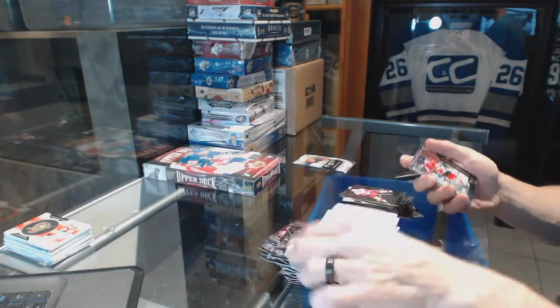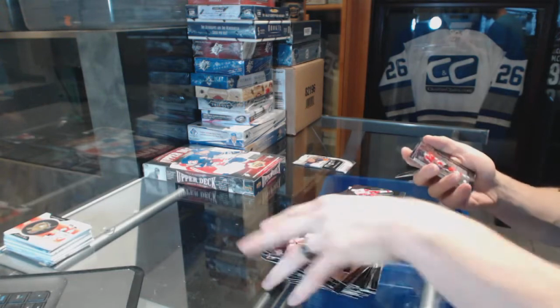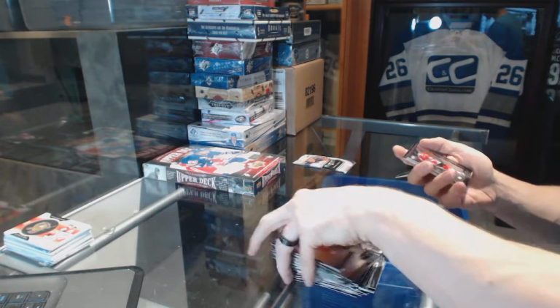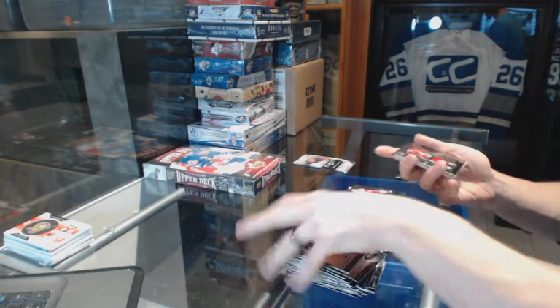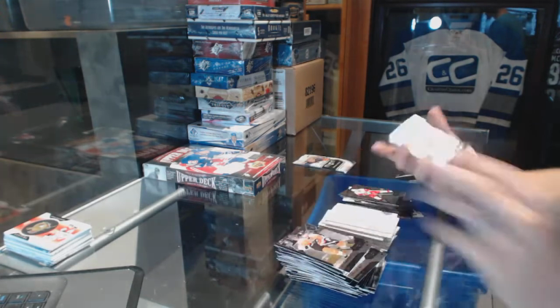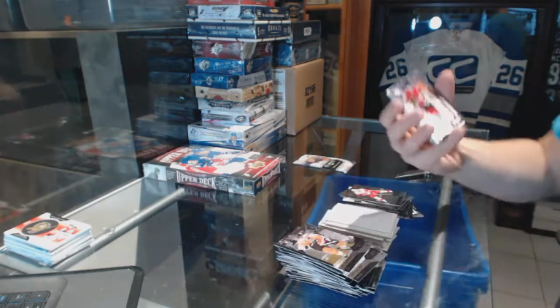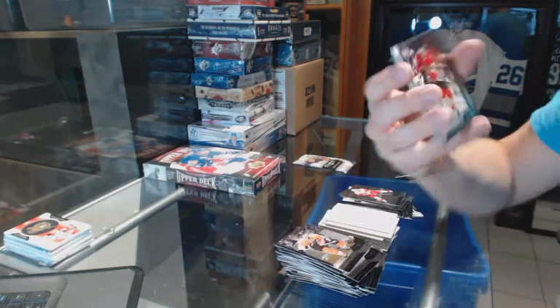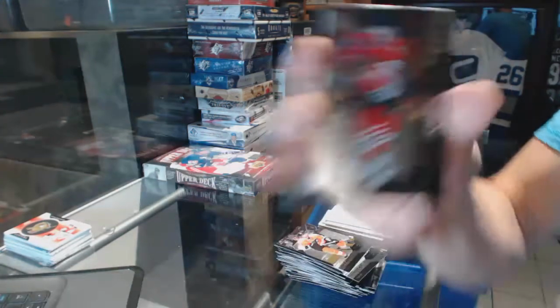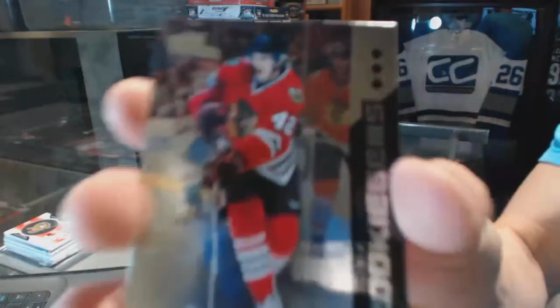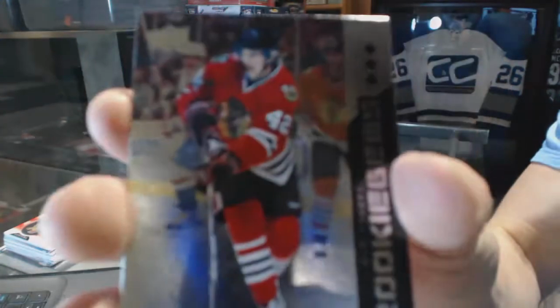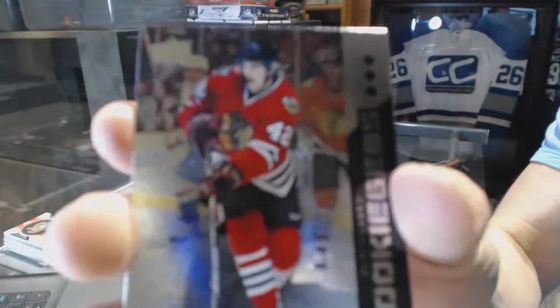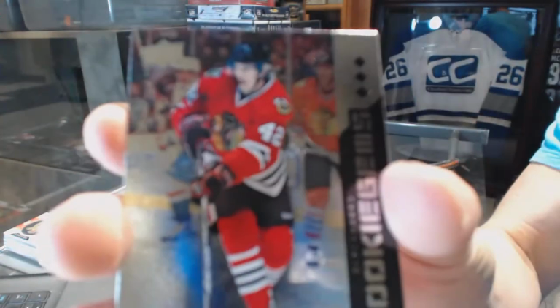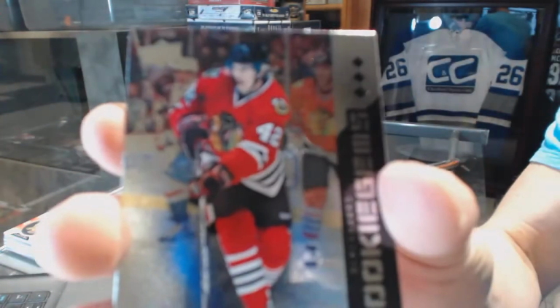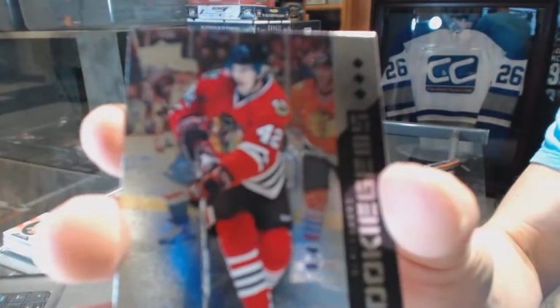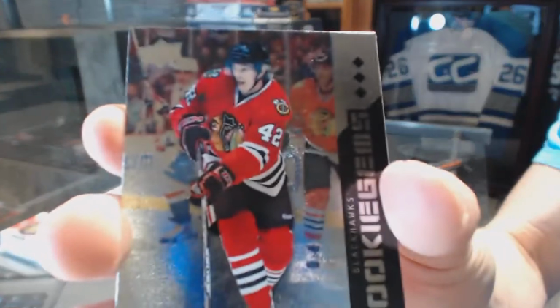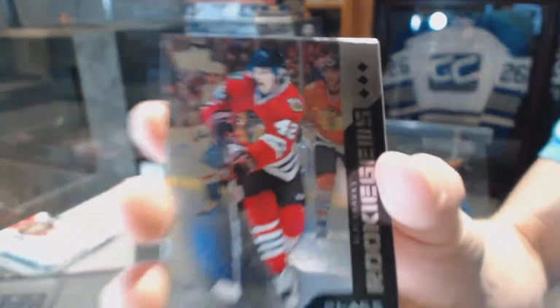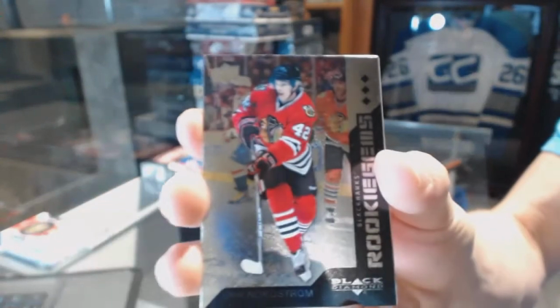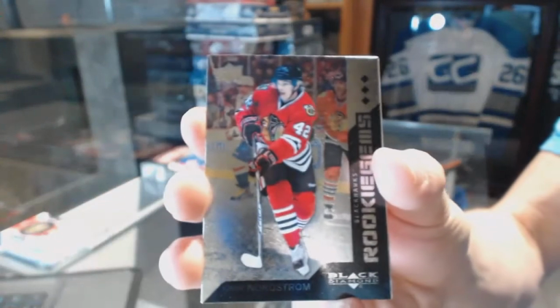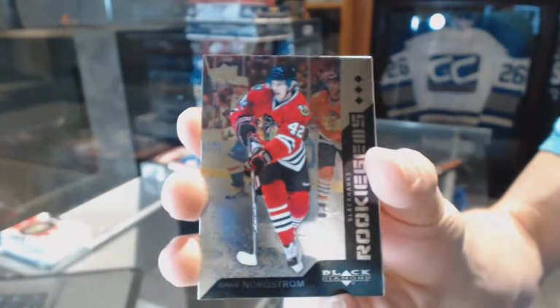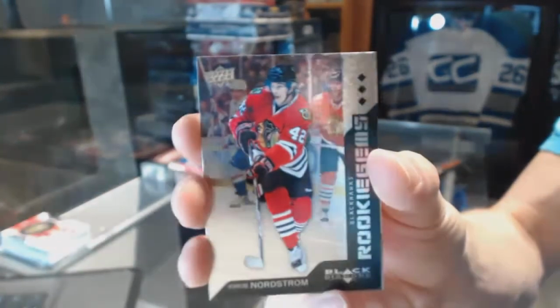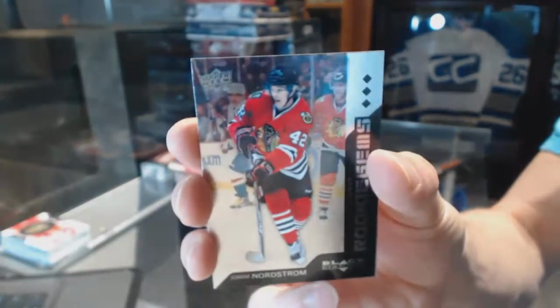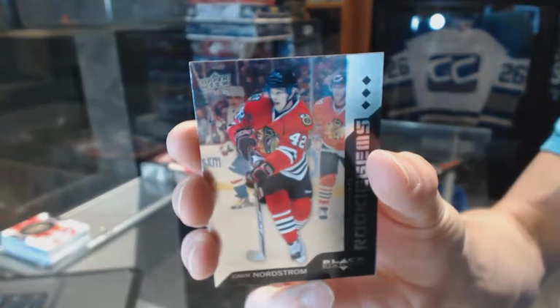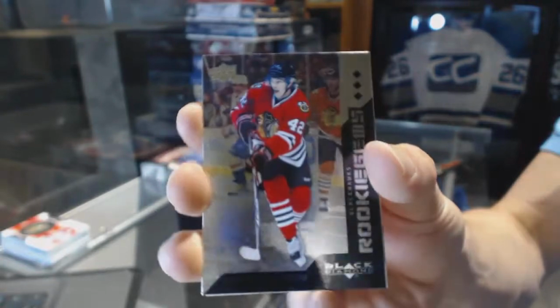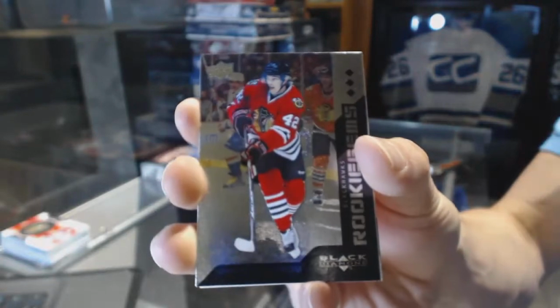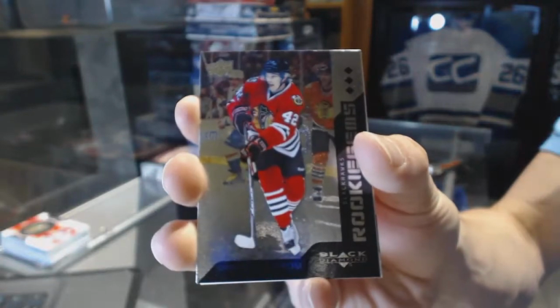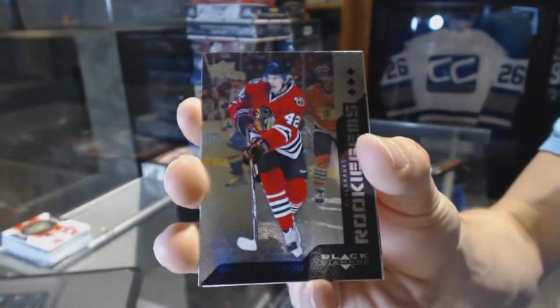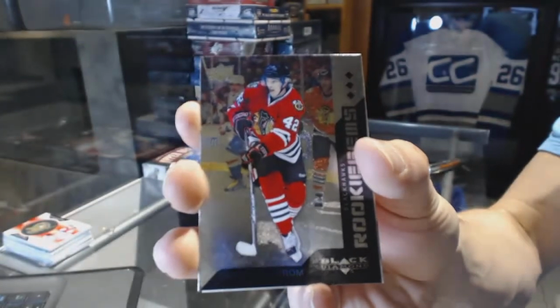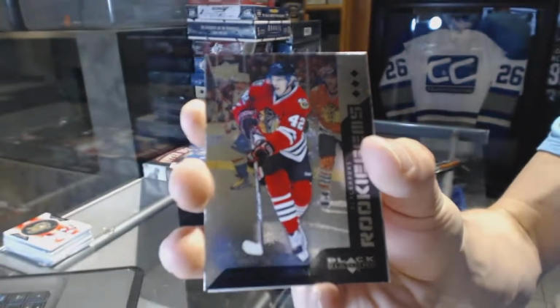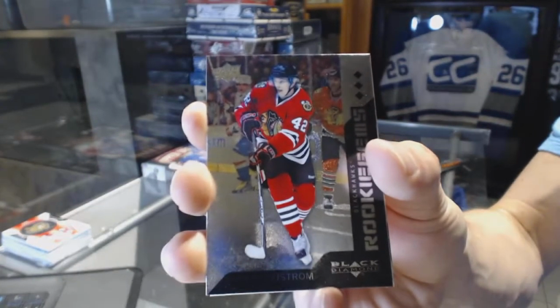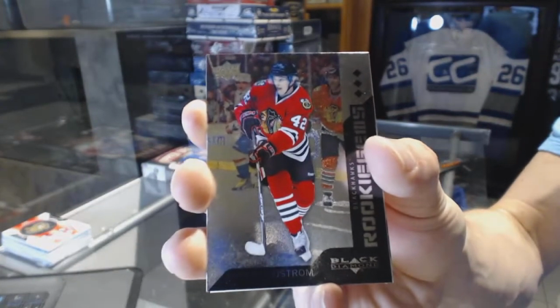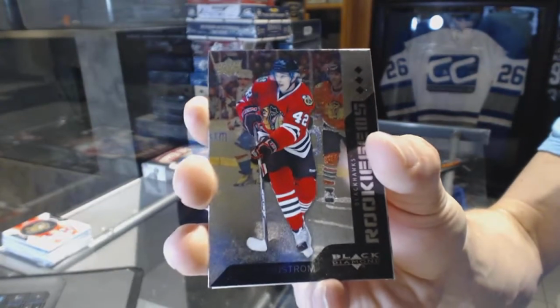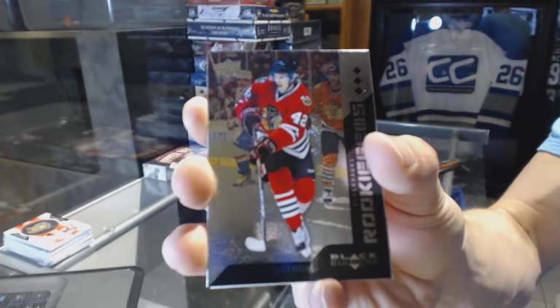And we've got a Triple Diamond rookie for the Chicago Blackhawks, Joachim Nordstrom.